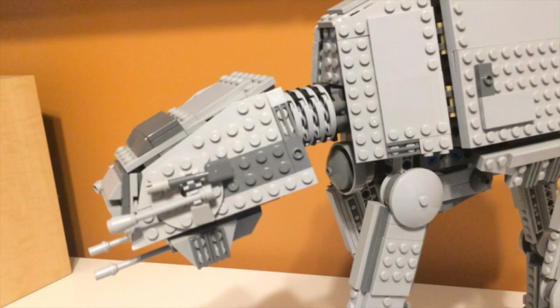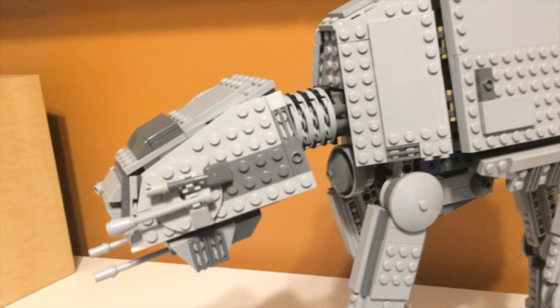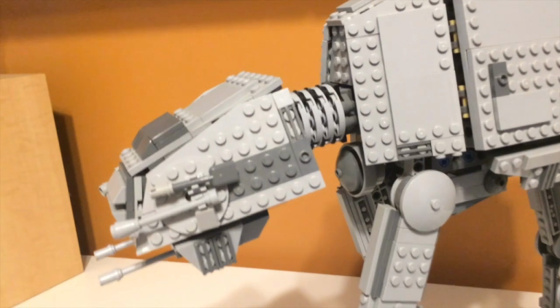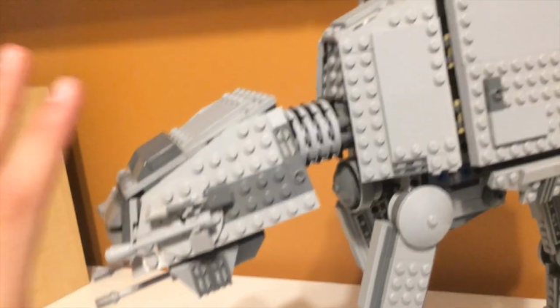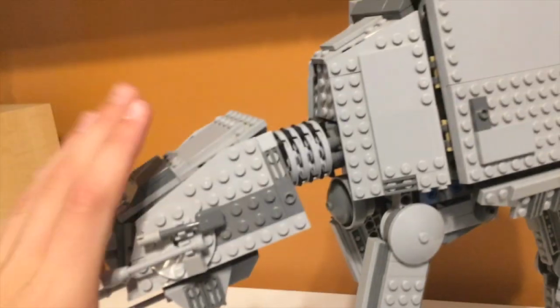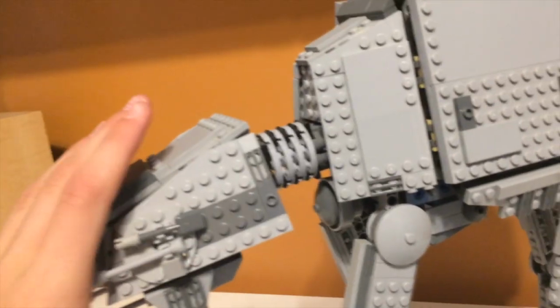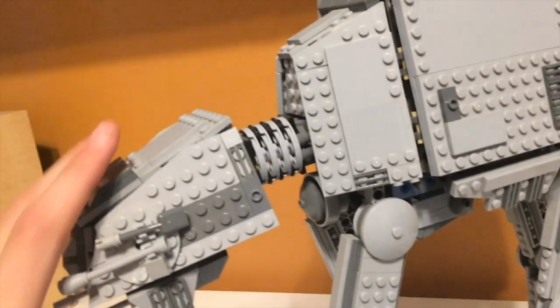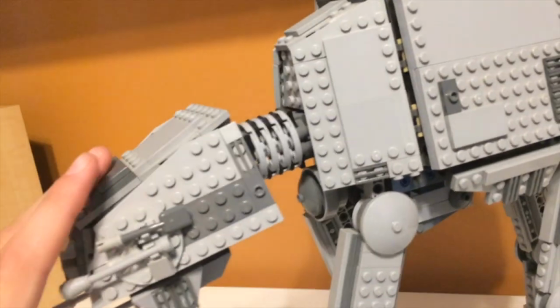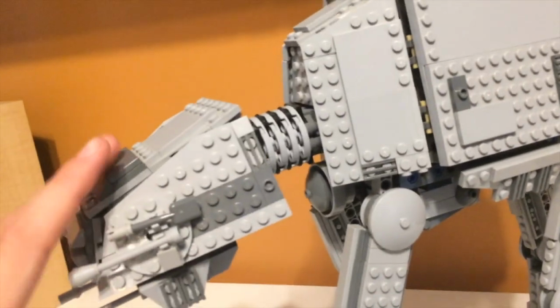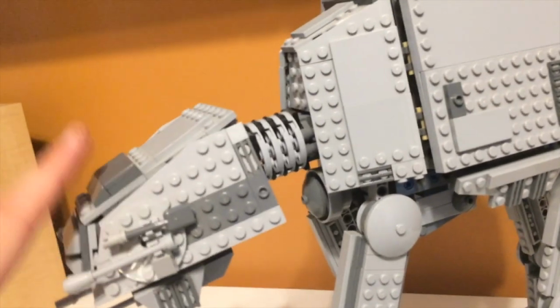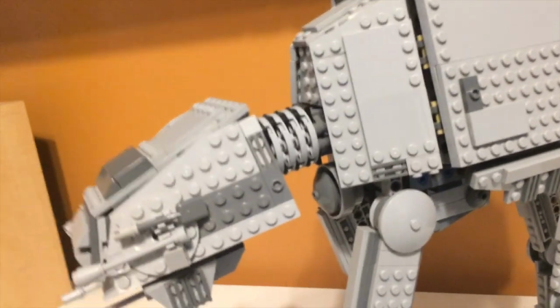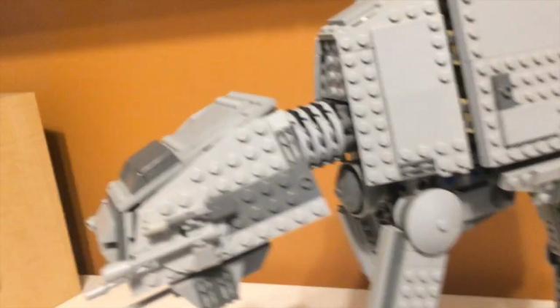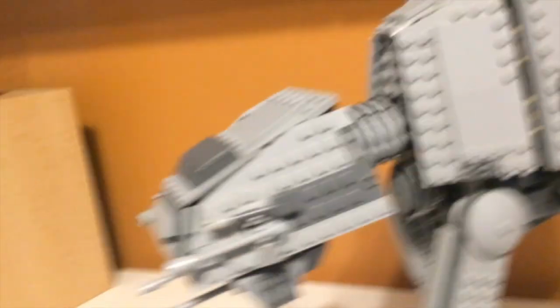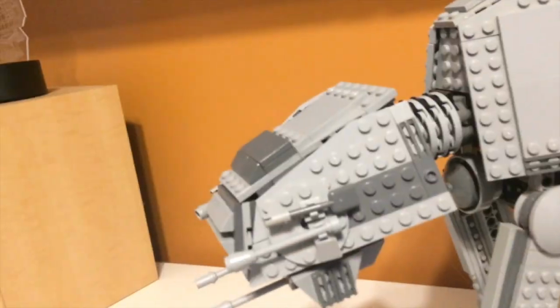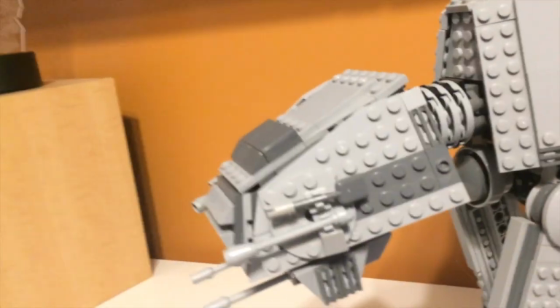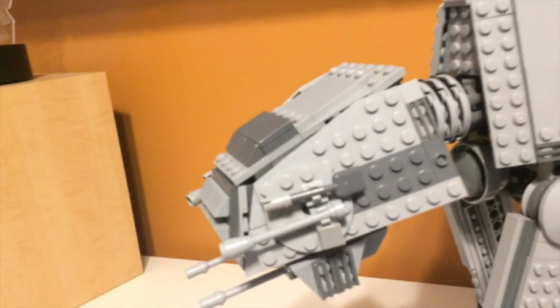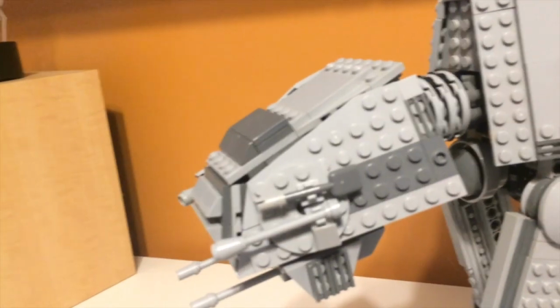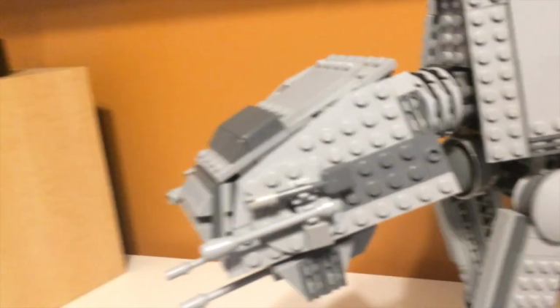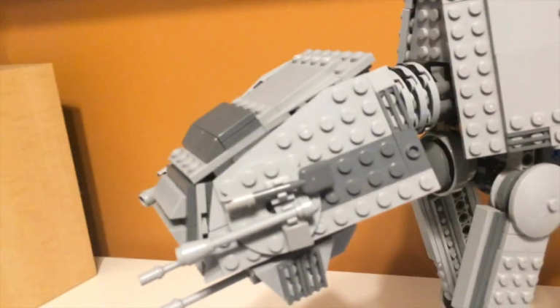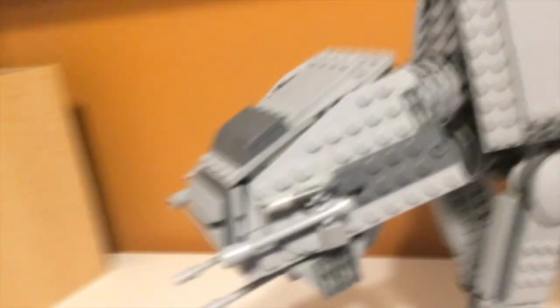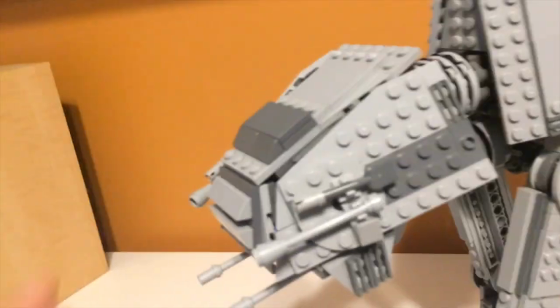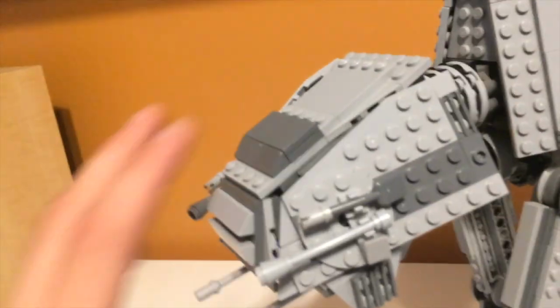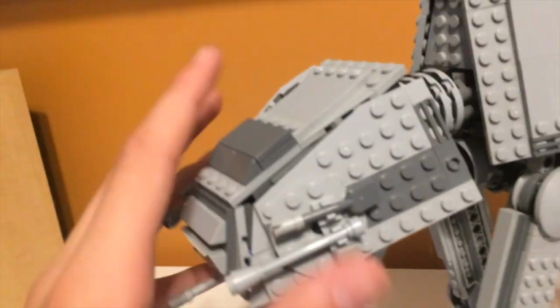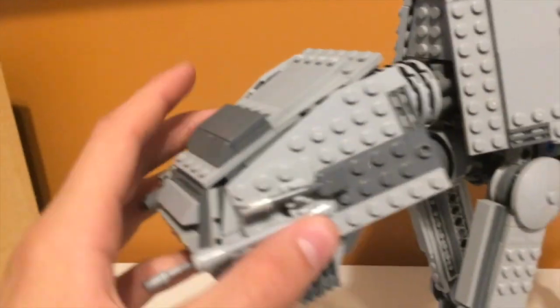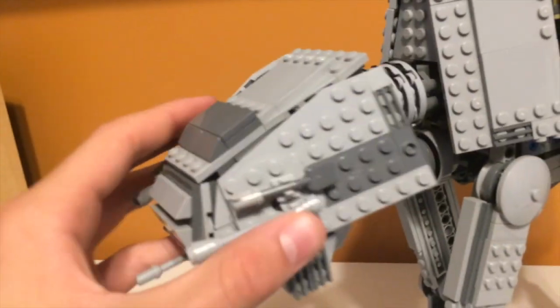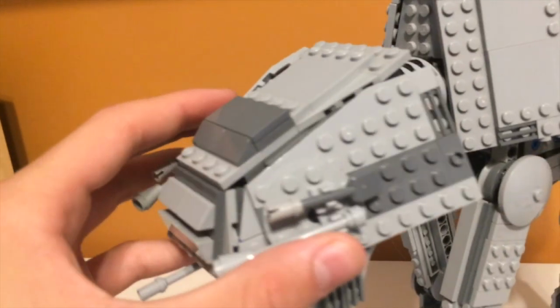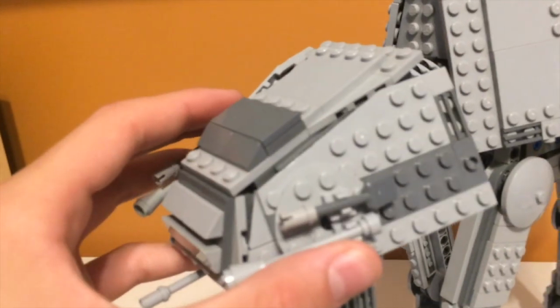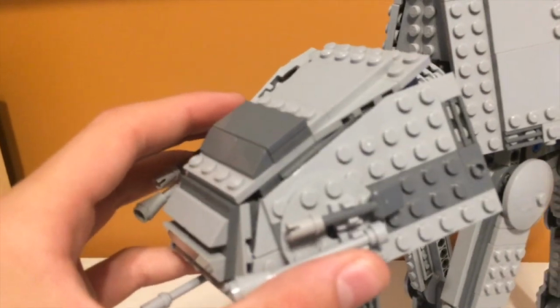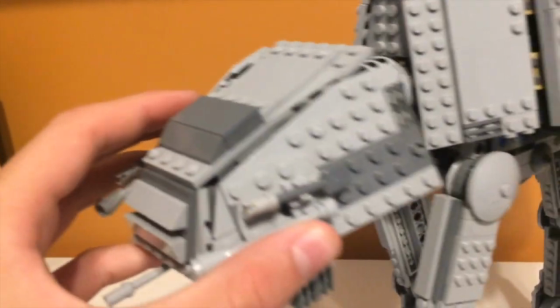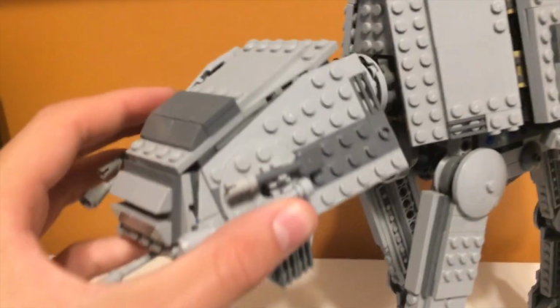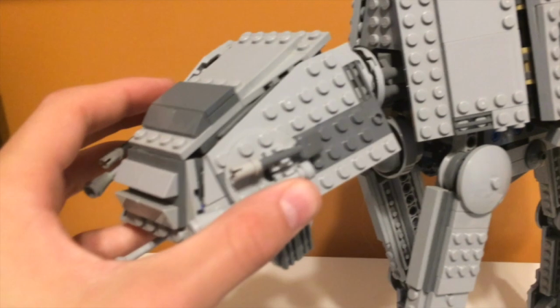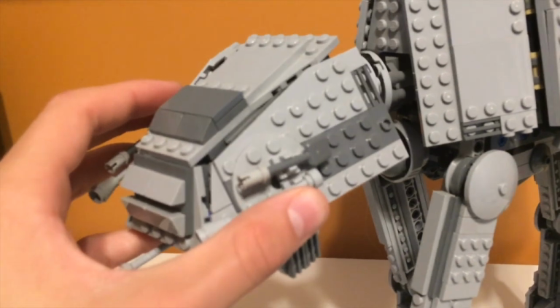I don't really like the neck on this thing. It seems pretty weak — the neck comes down a little bit sometimes, like it falls off. But it can move a little bit if you wanted to.